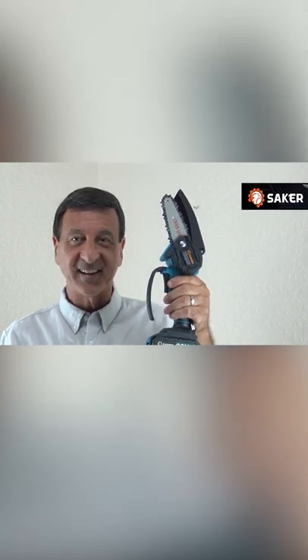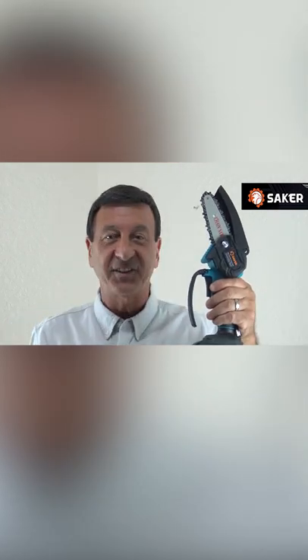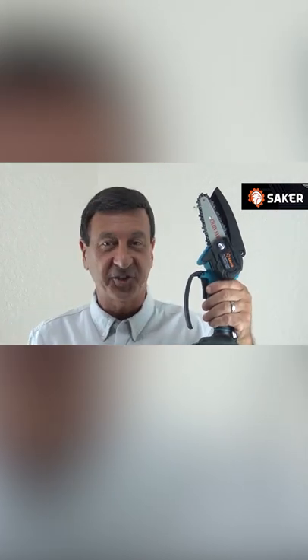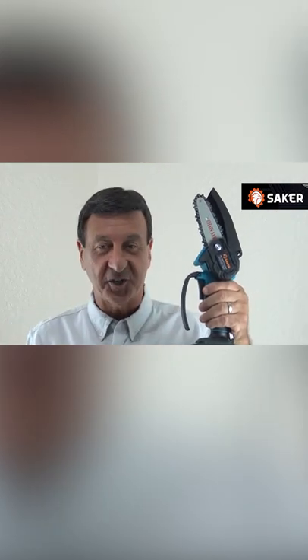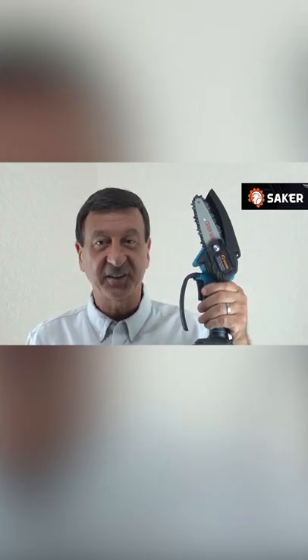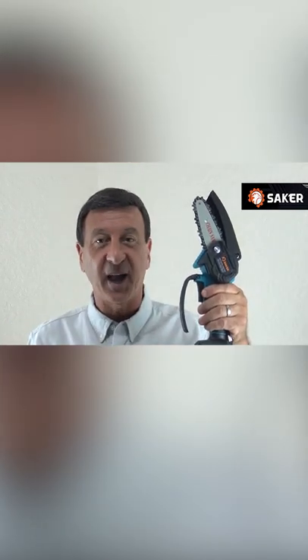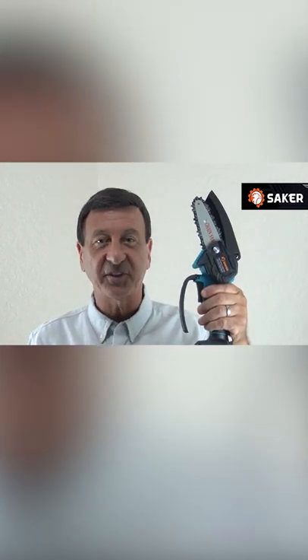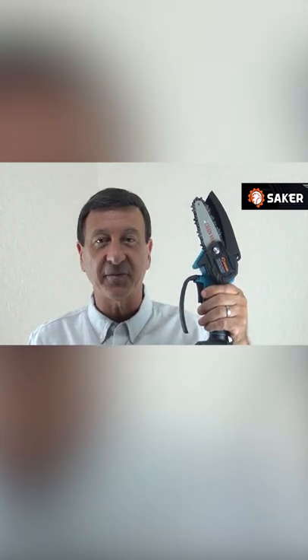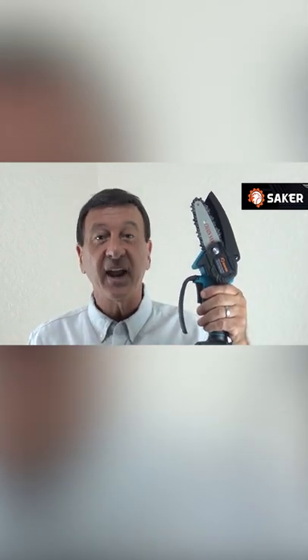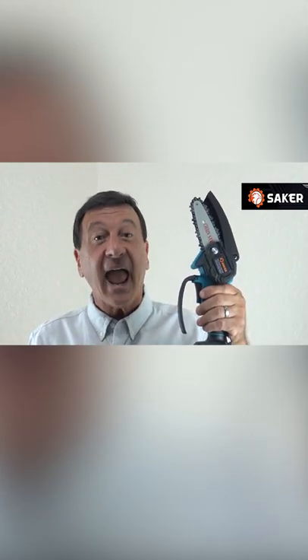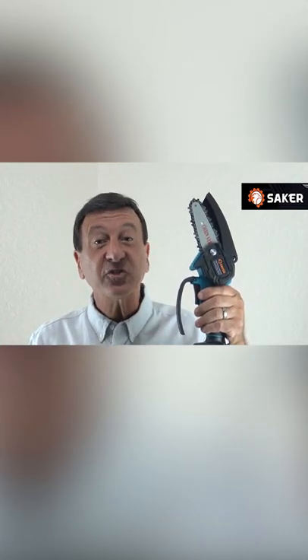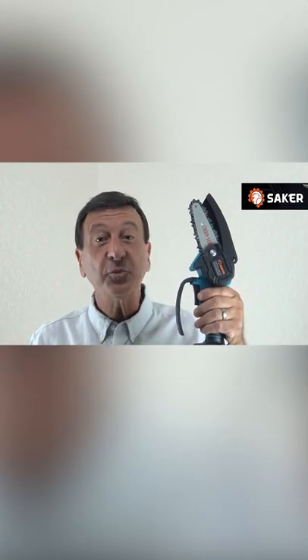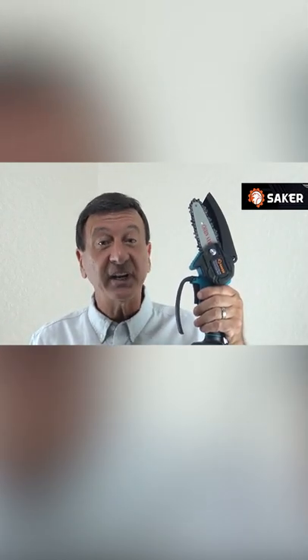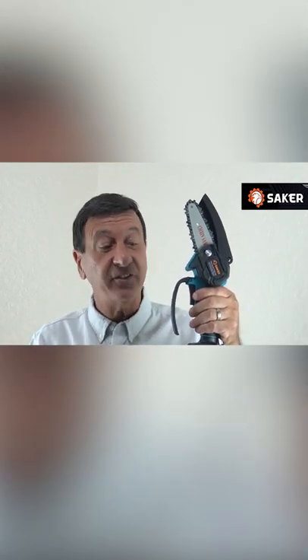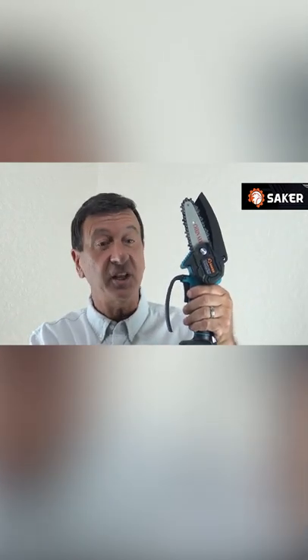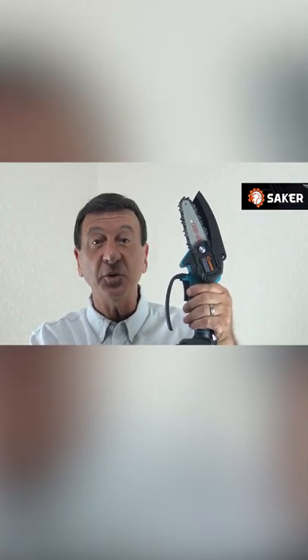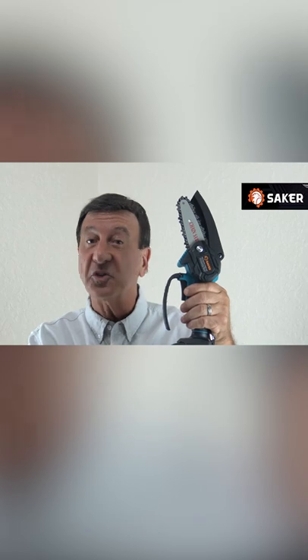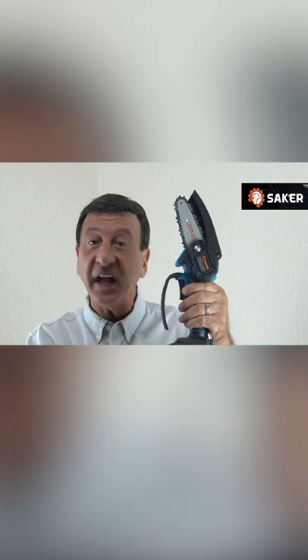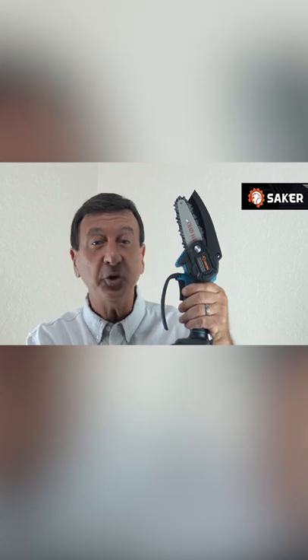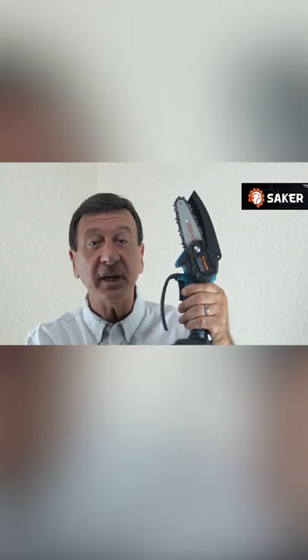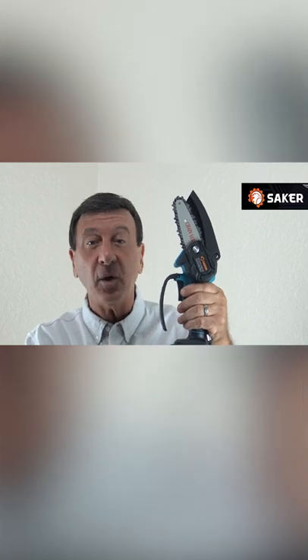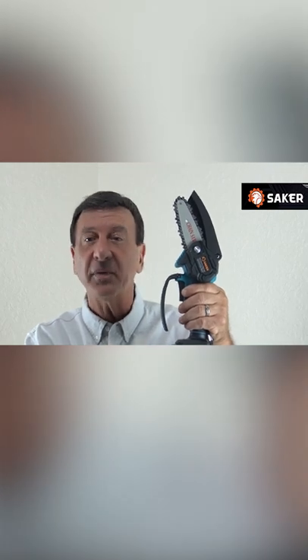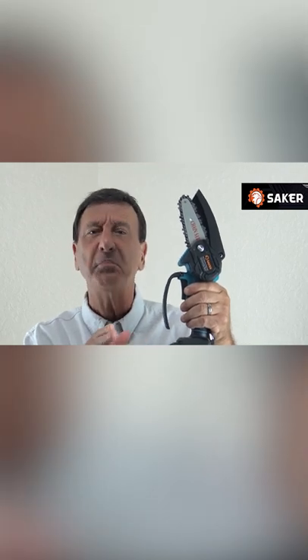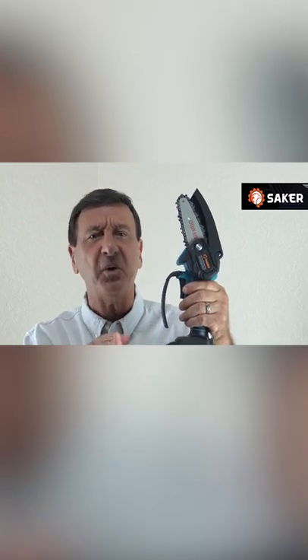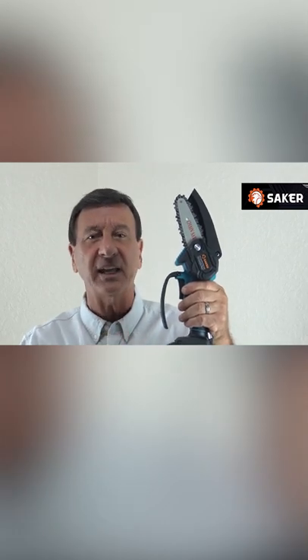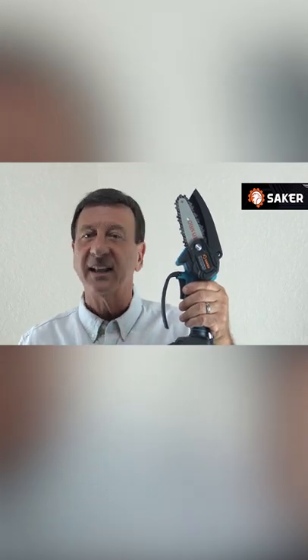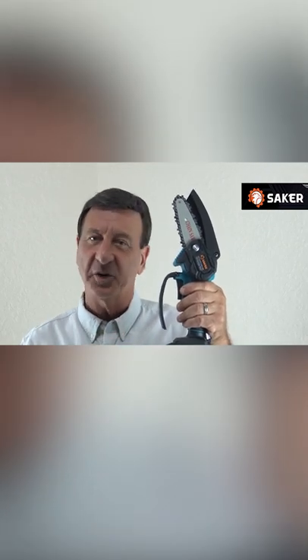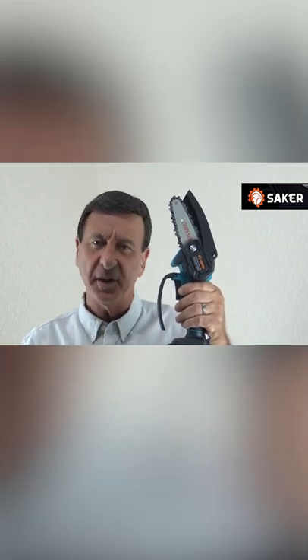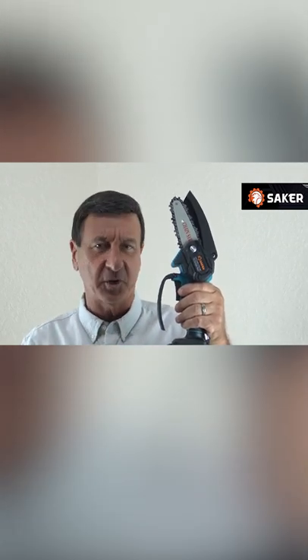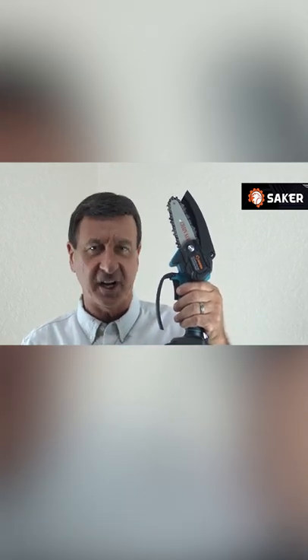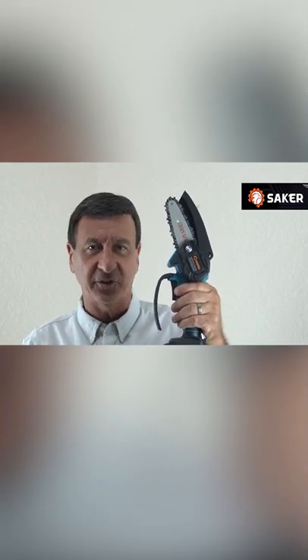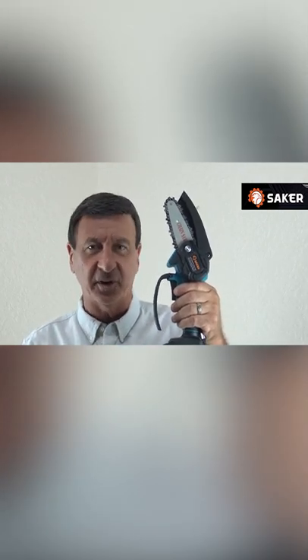It's such a time saver and super easy to use. Not too big at all, not bulky like your typical chainsaws.